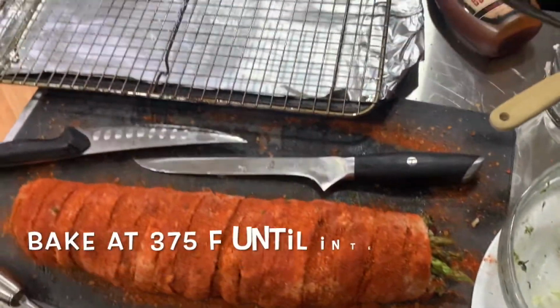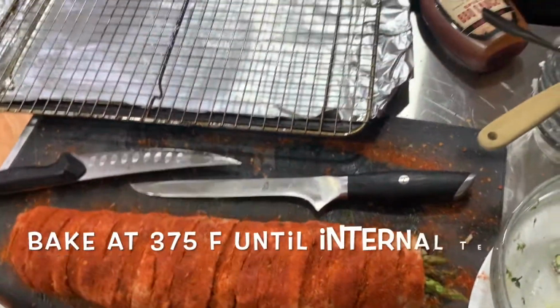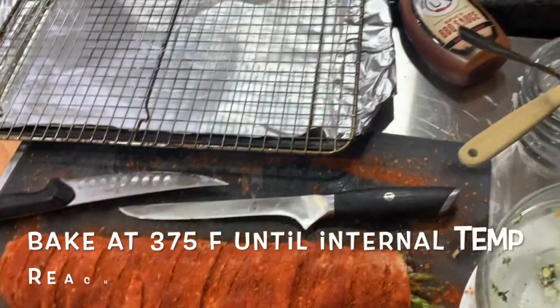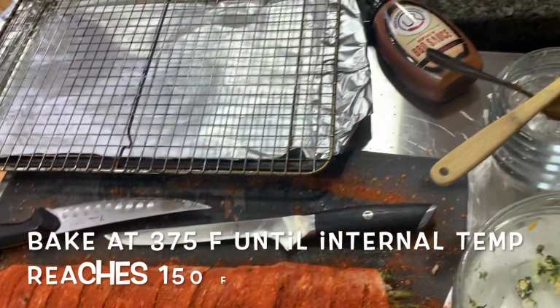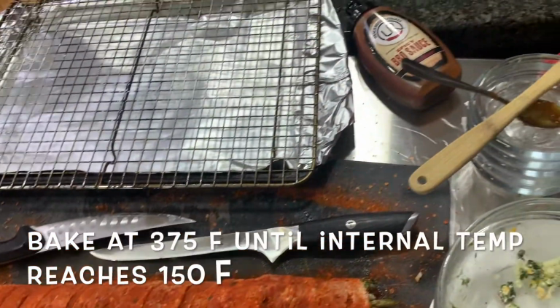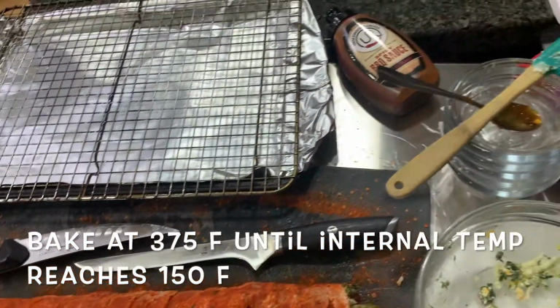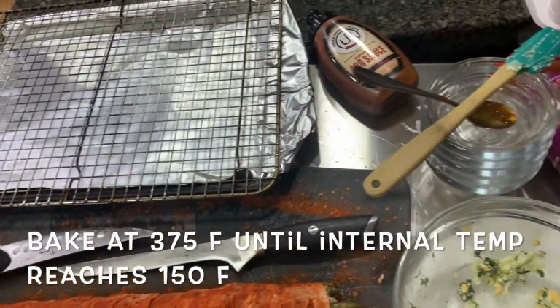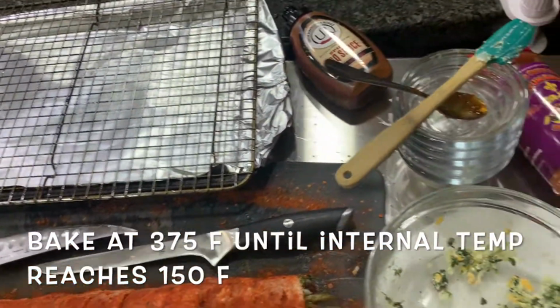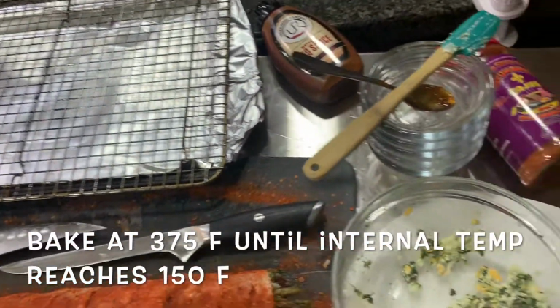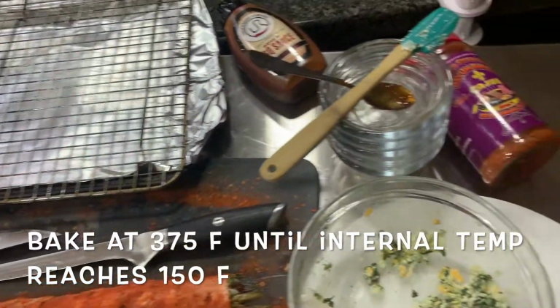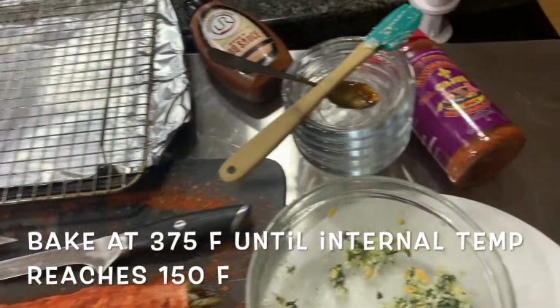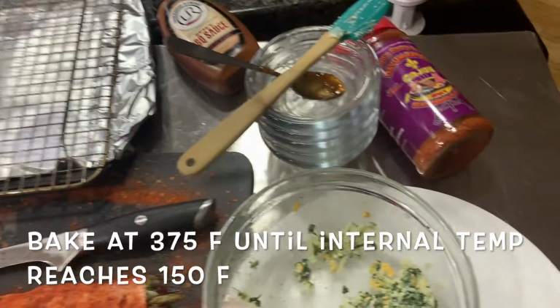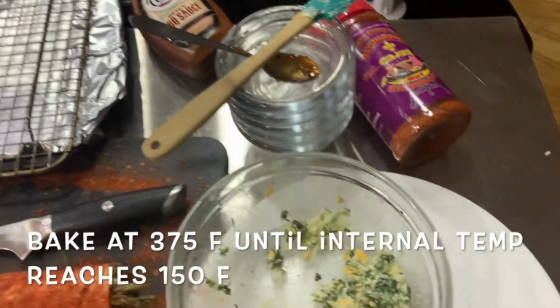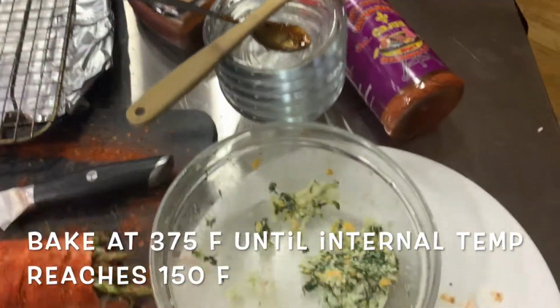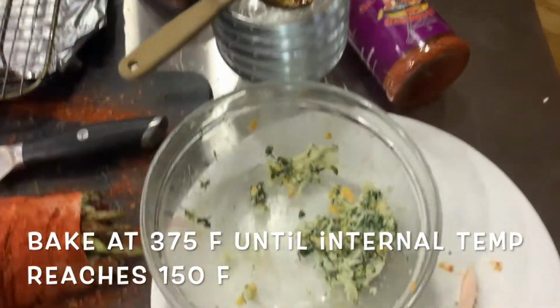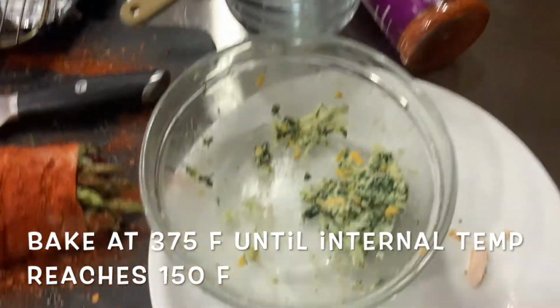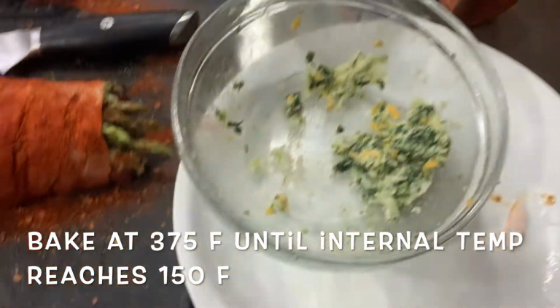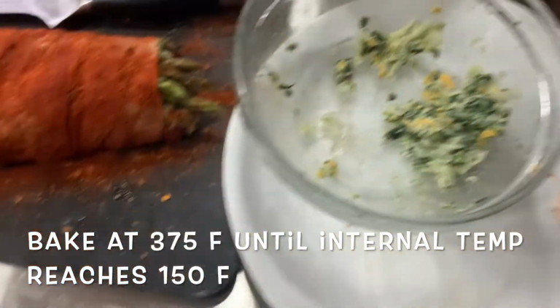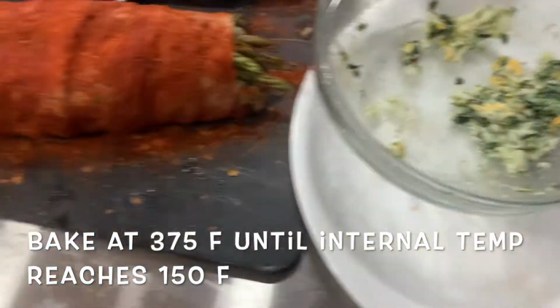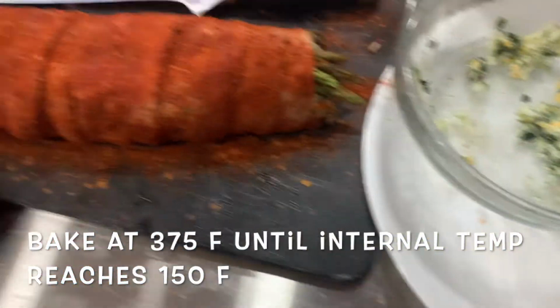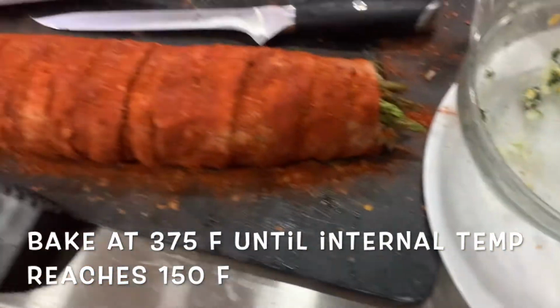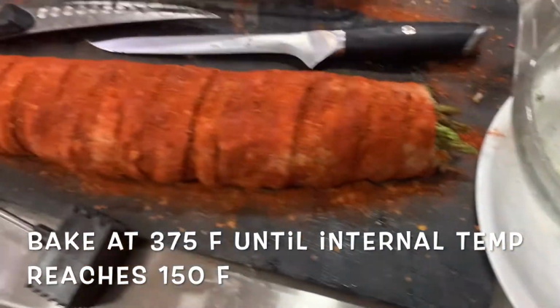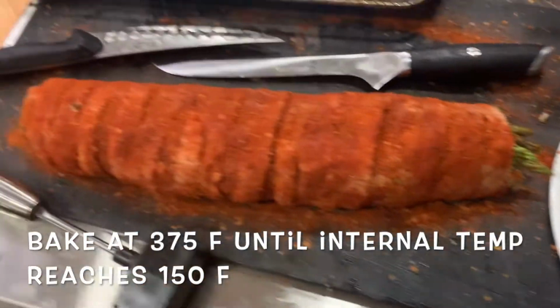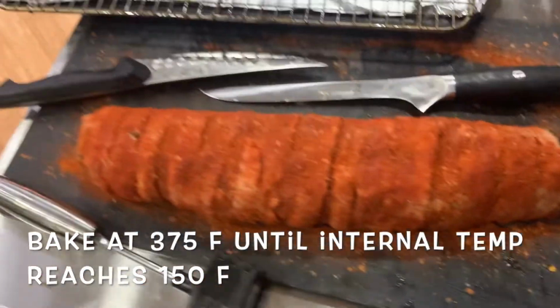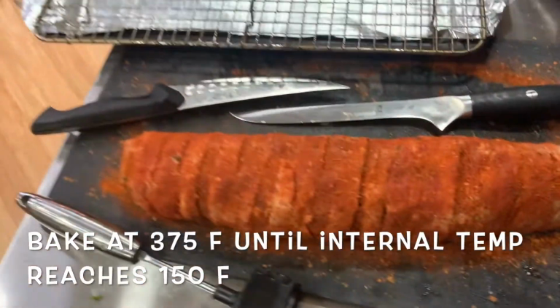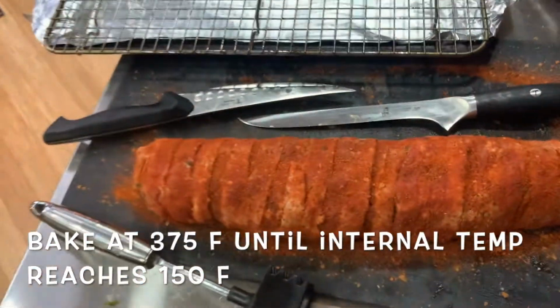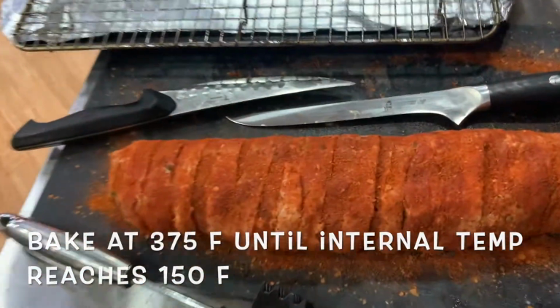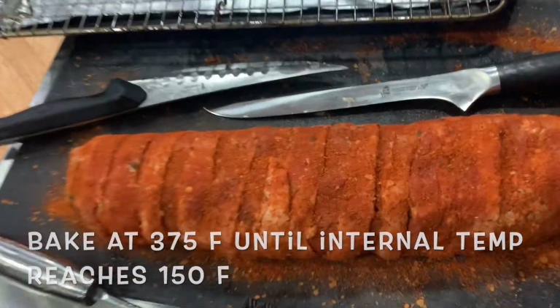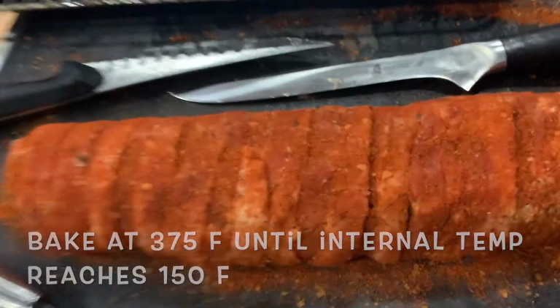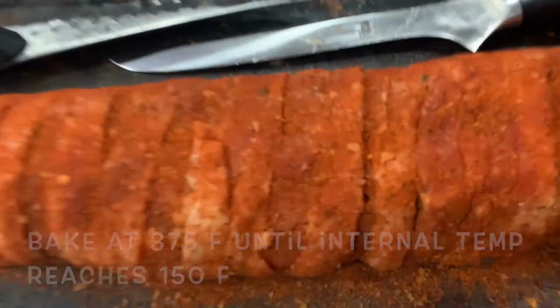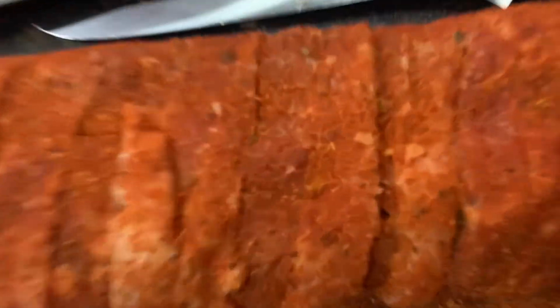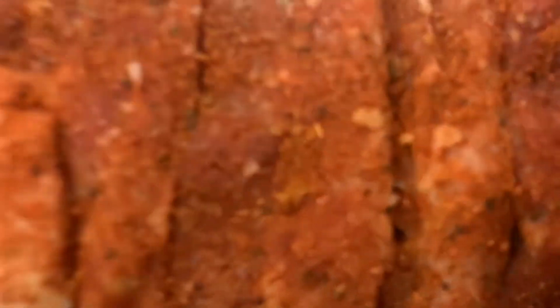That's all my dishes for this one cook, plus there will be plating and cutting later.